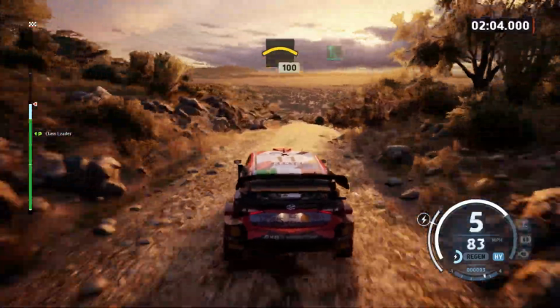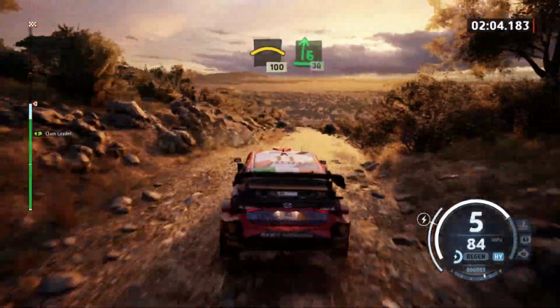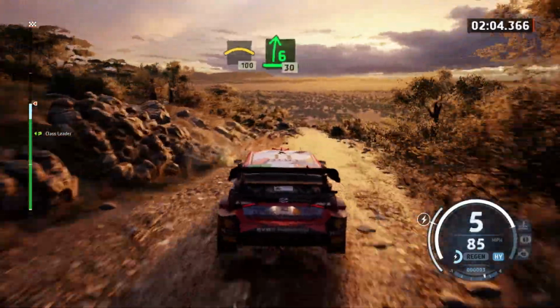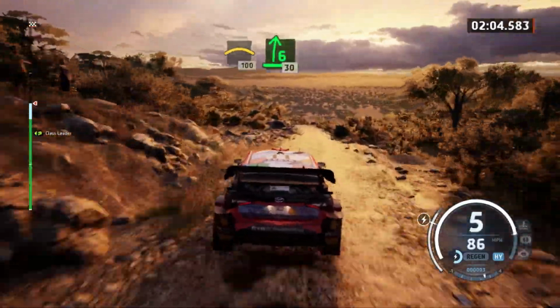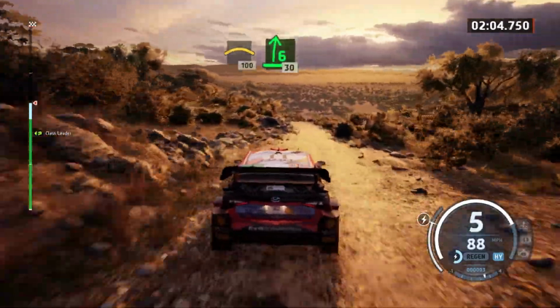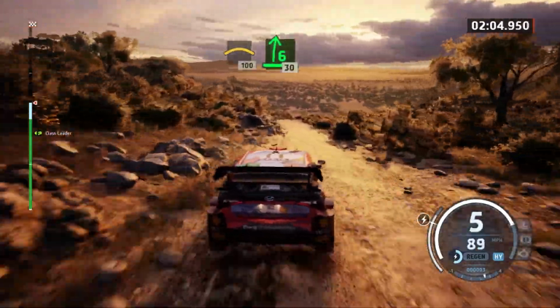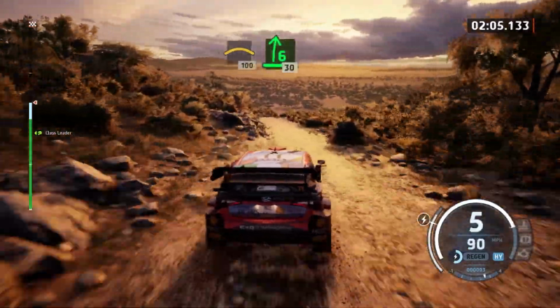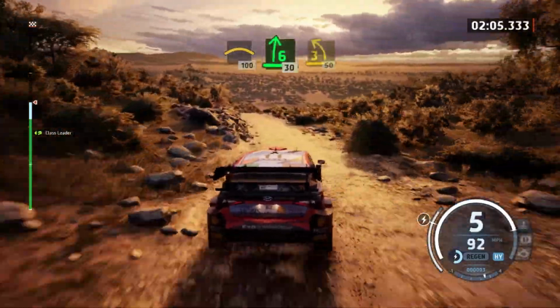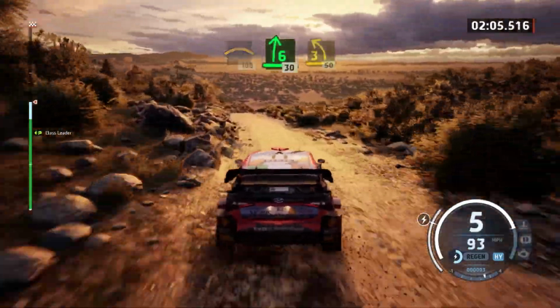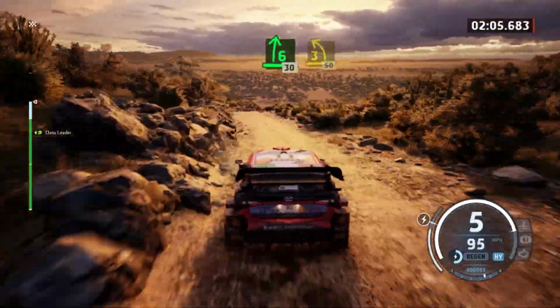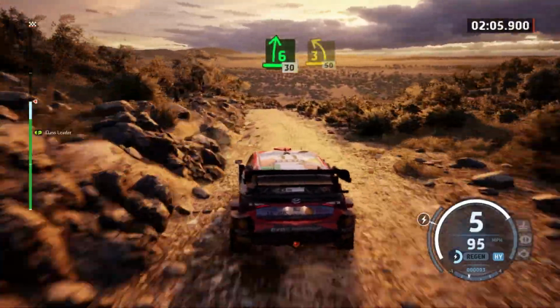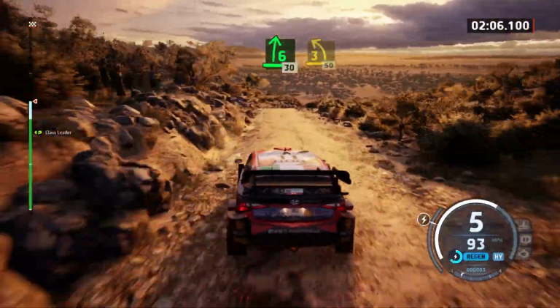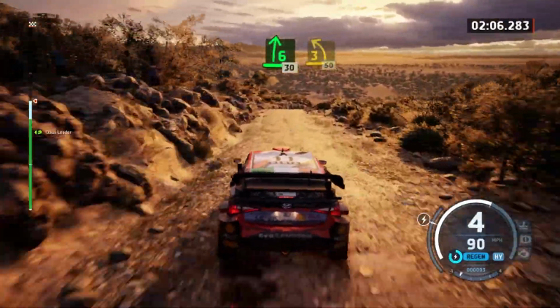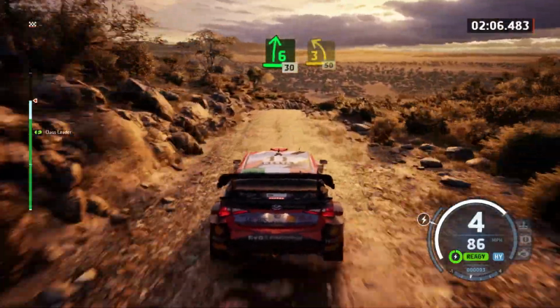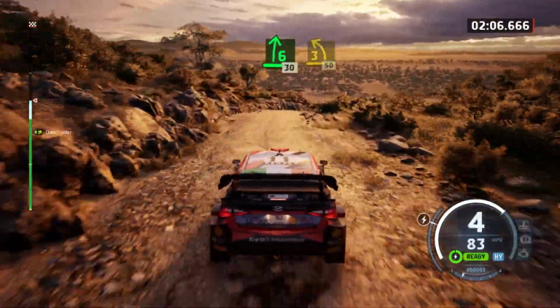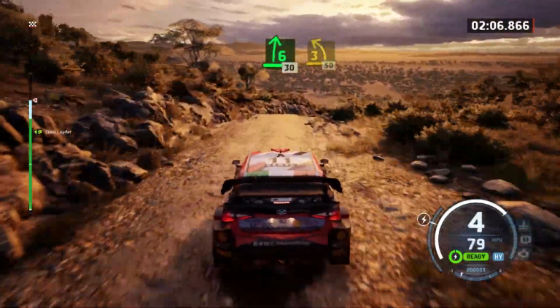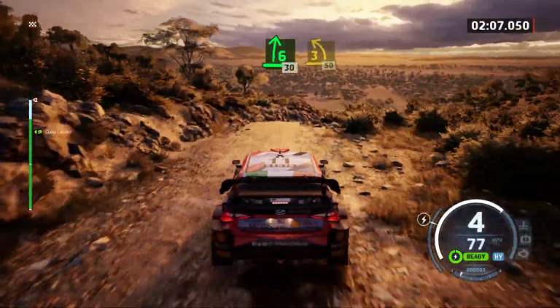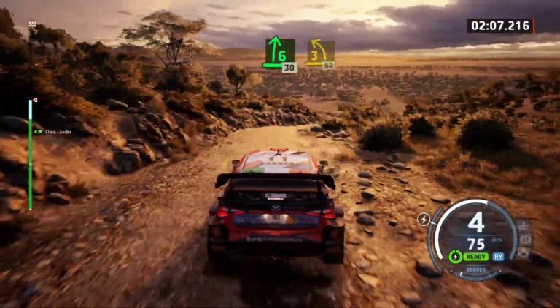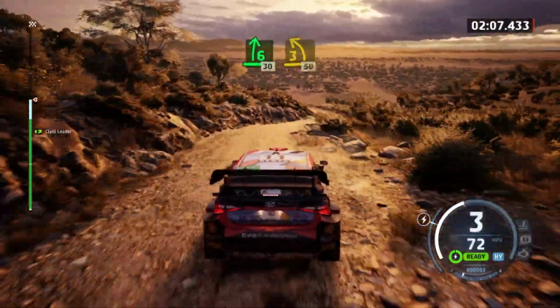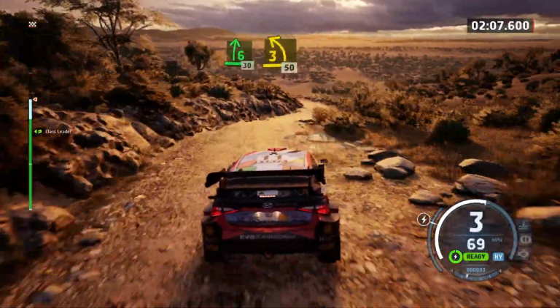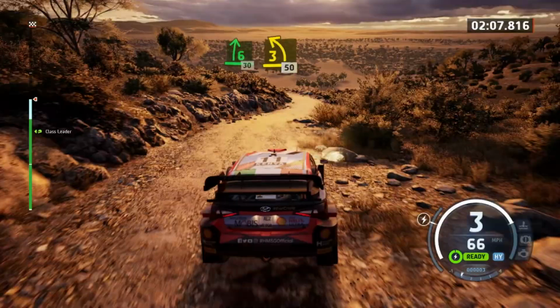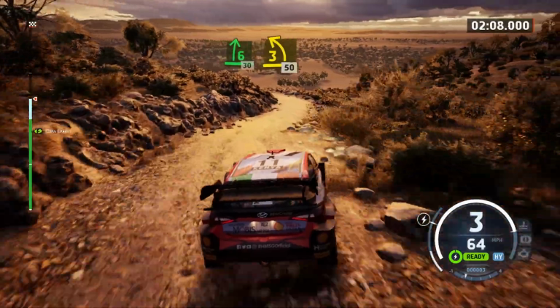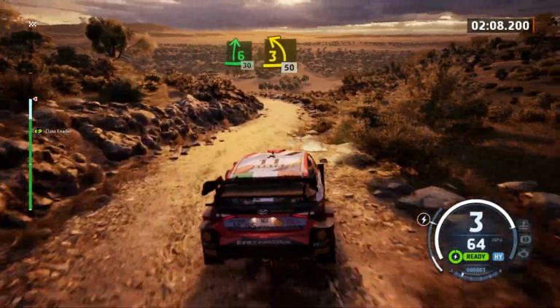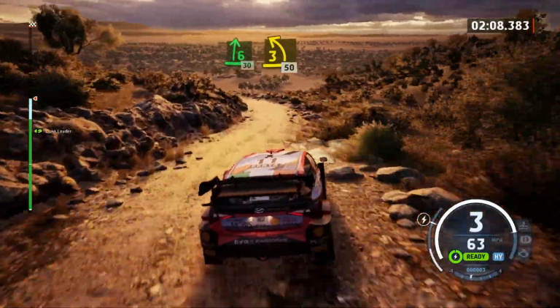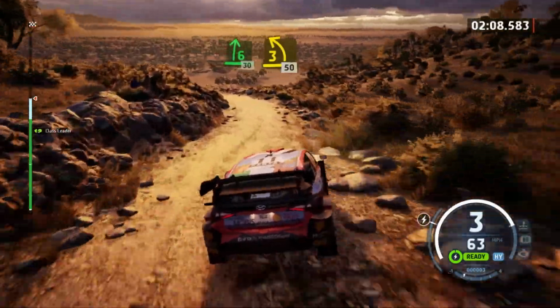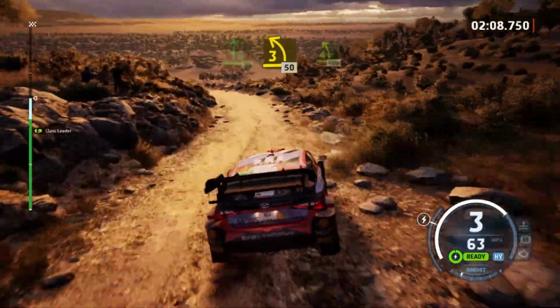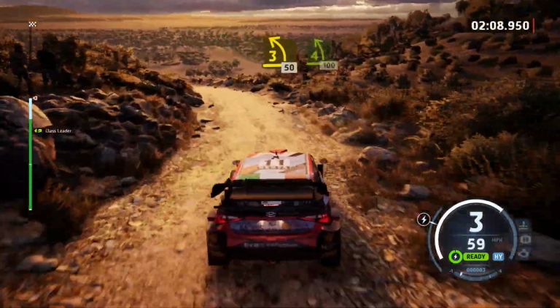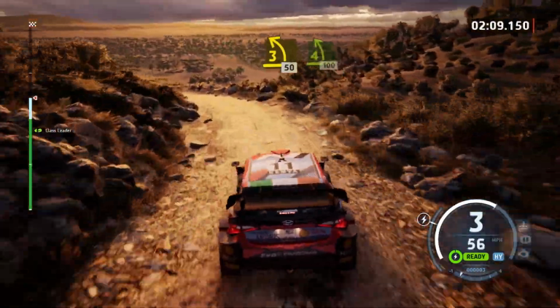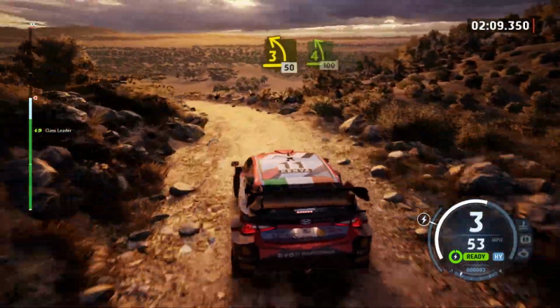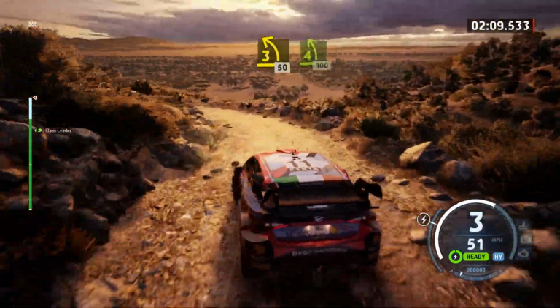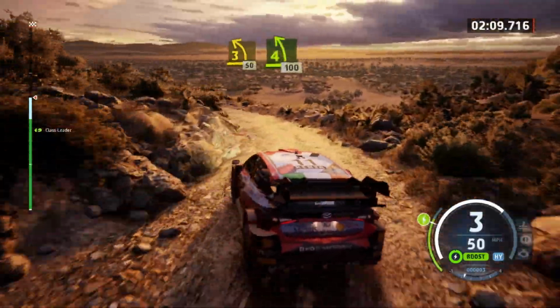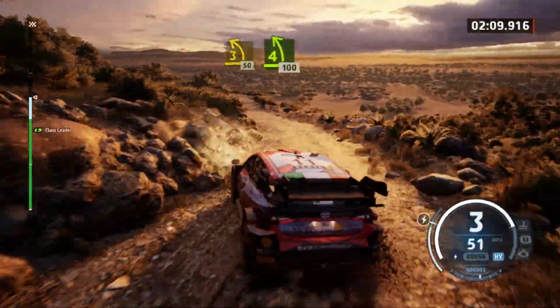Slowing. 6 right to the crest, 30. 3 left, 50. 4 left, short, 100.